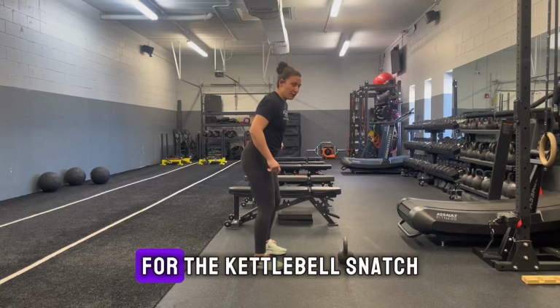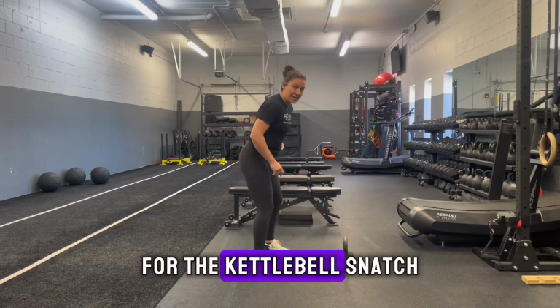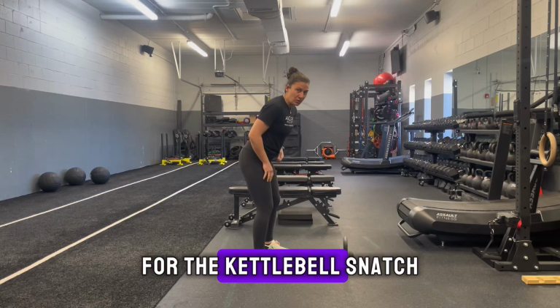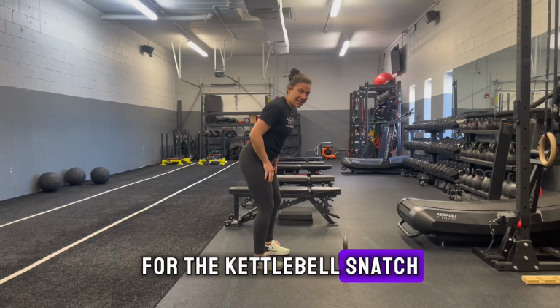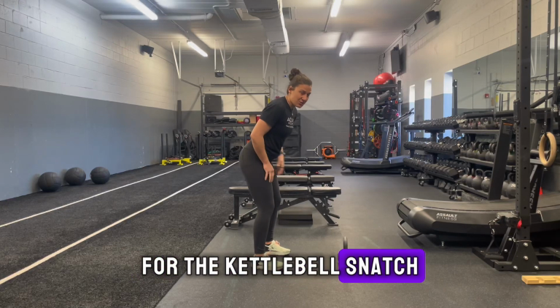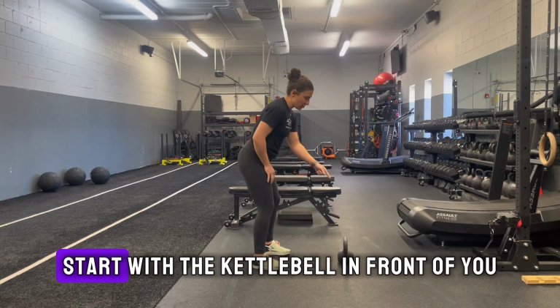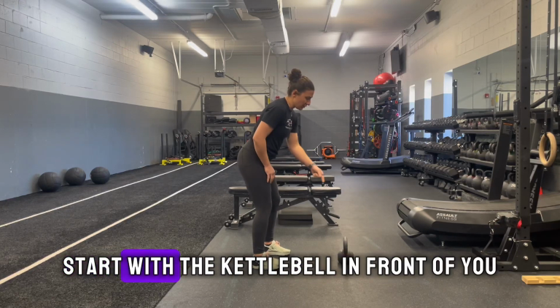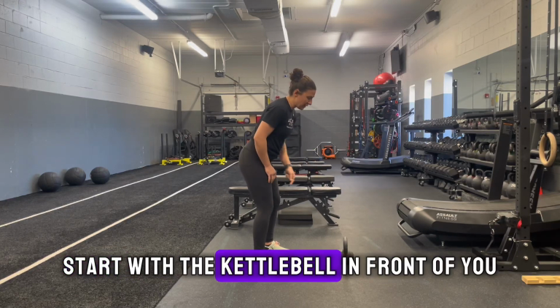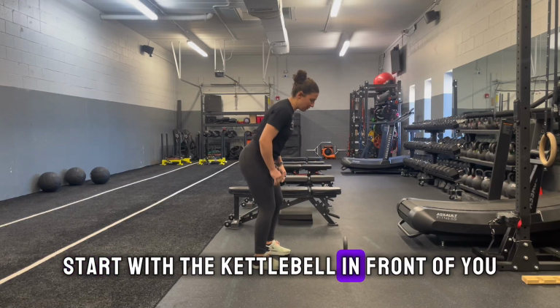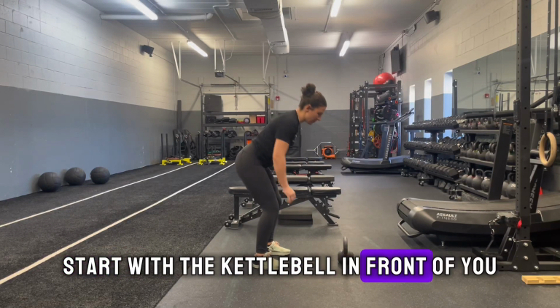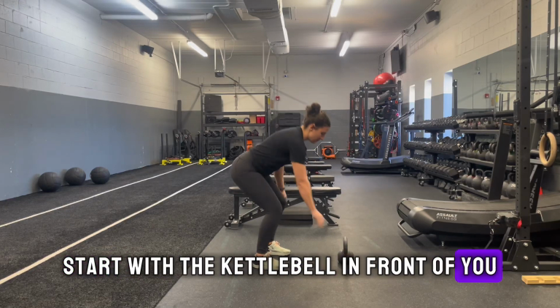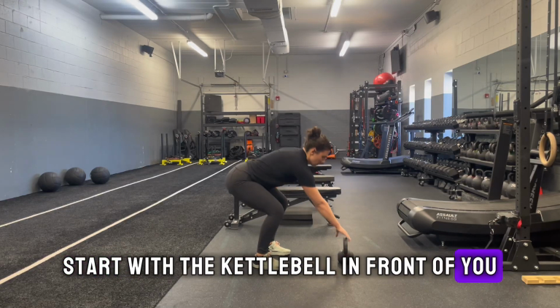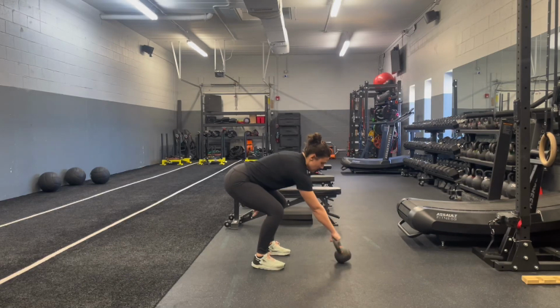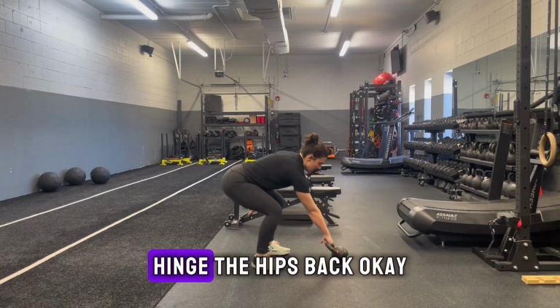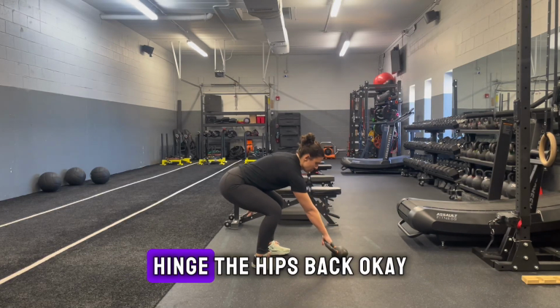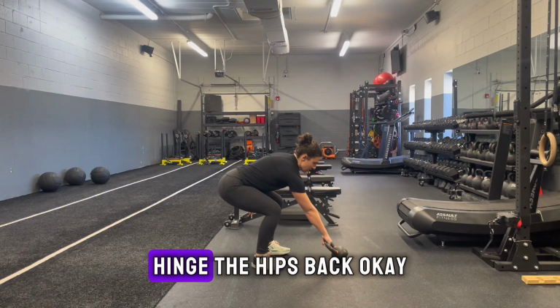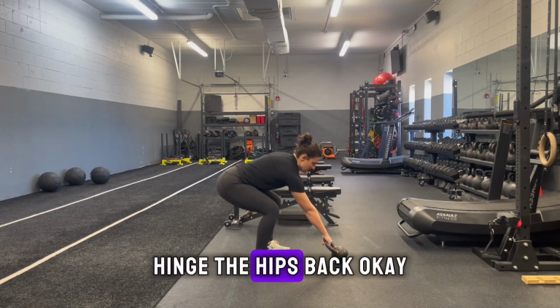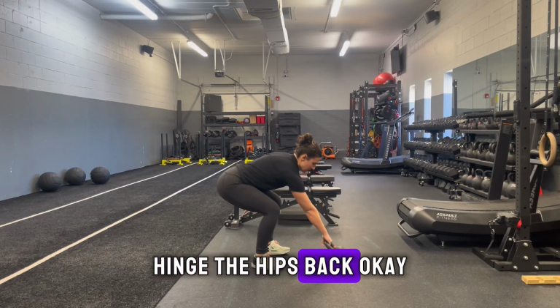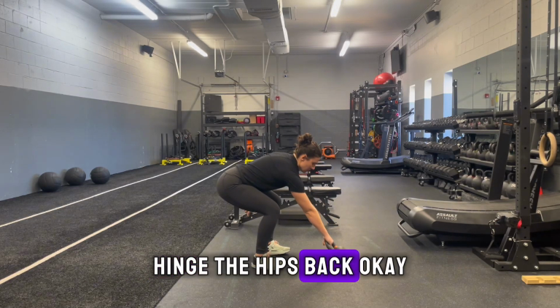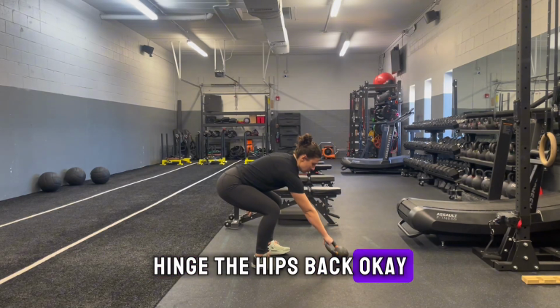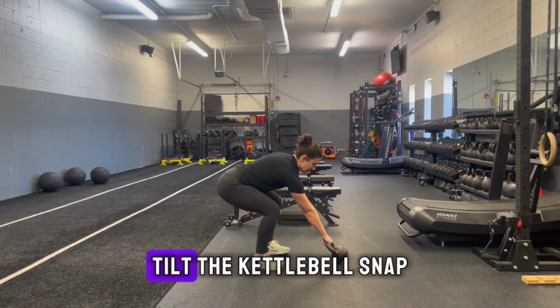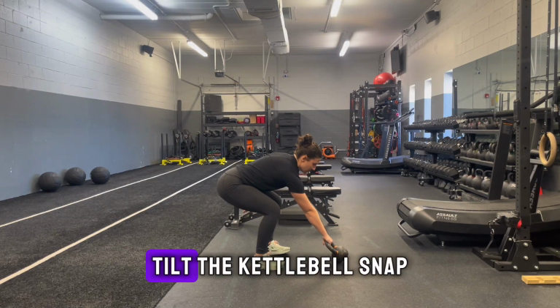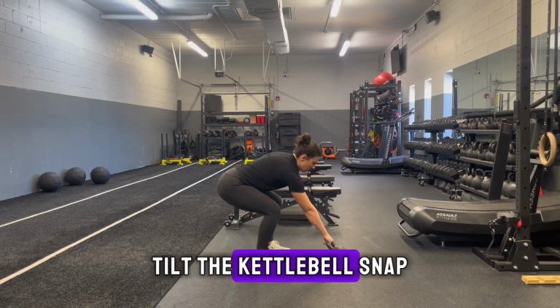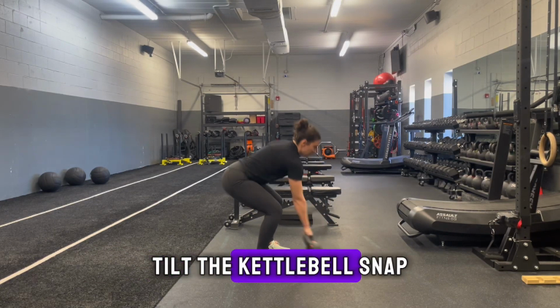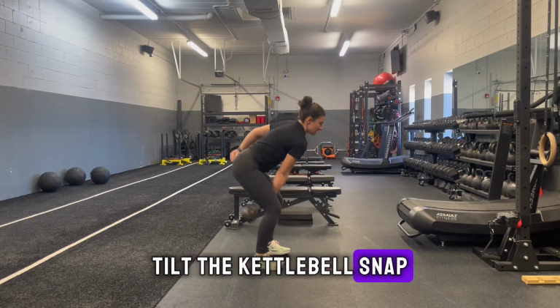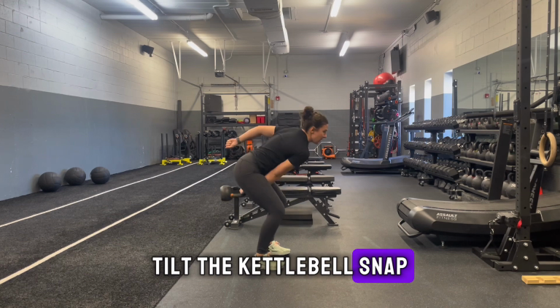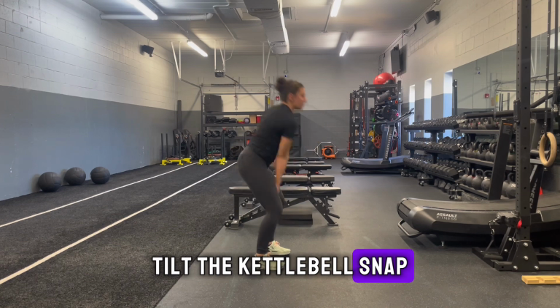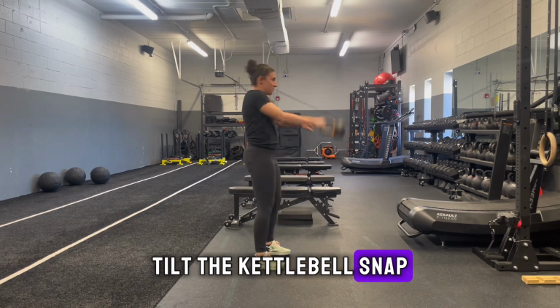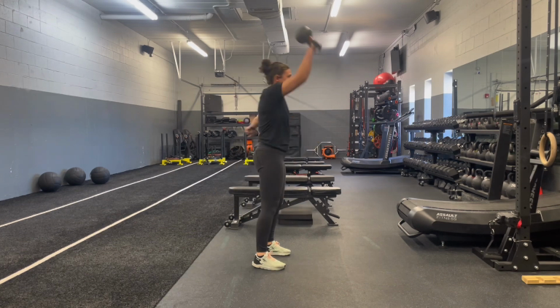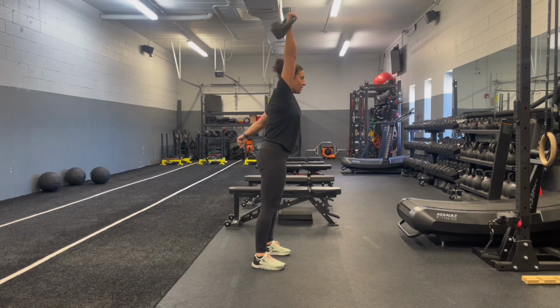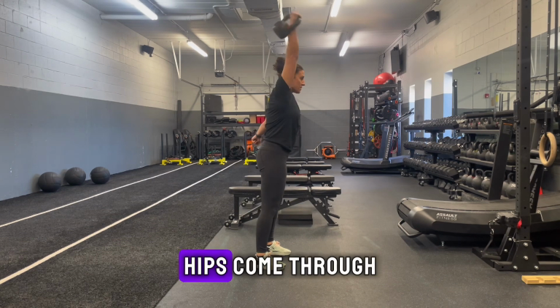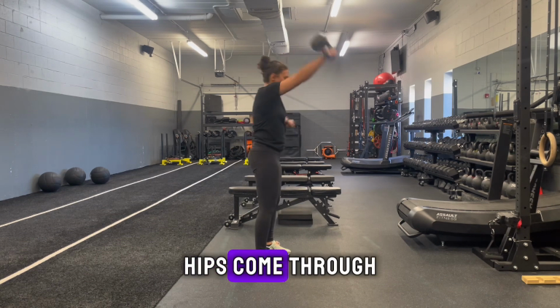For the kettlebell snatch, start with the kettlebell in front of you, hinge the hips back, tilt the kettlebell, snap, hips come through.